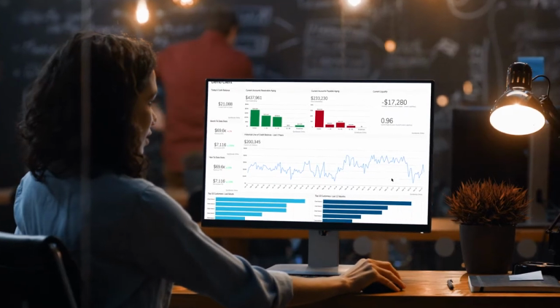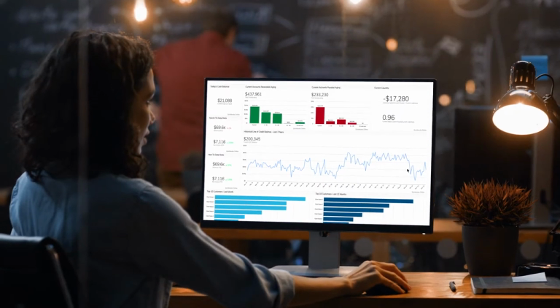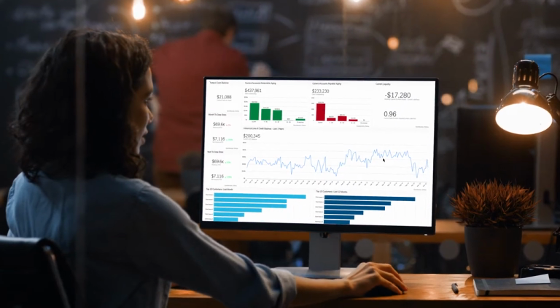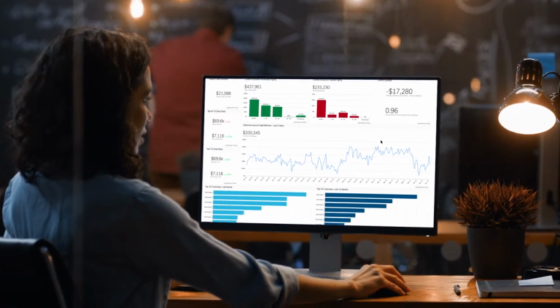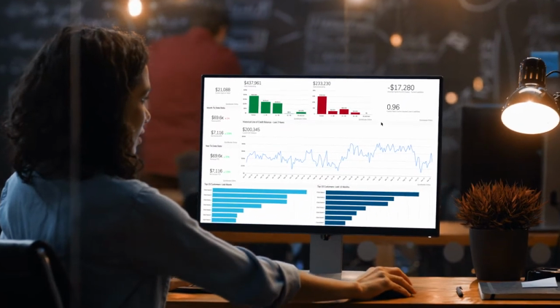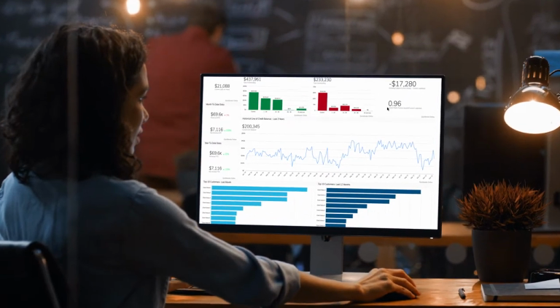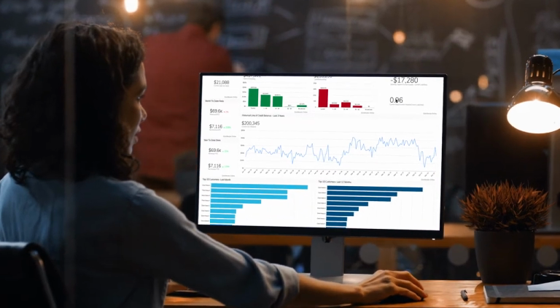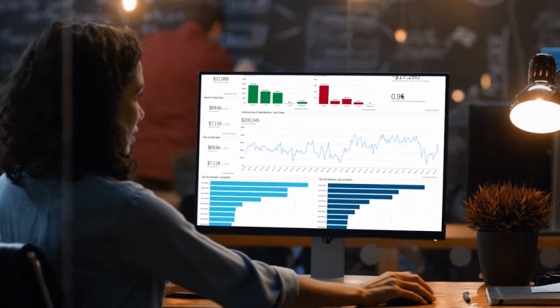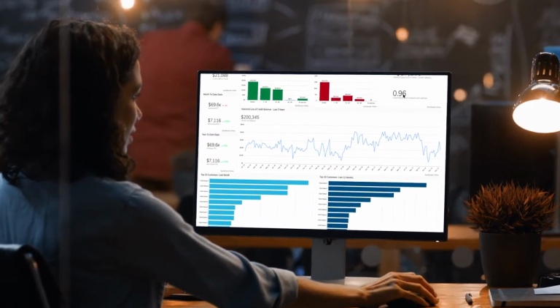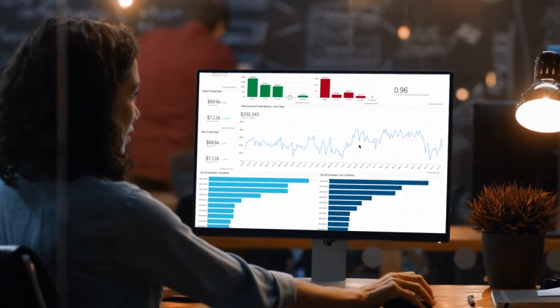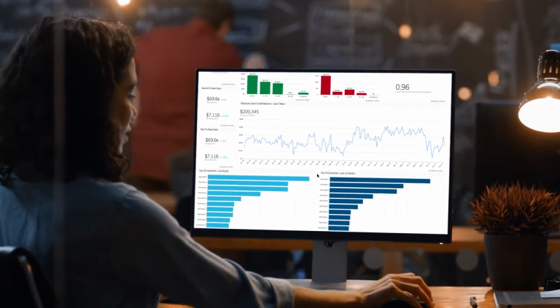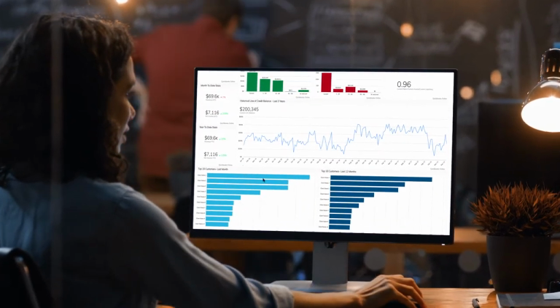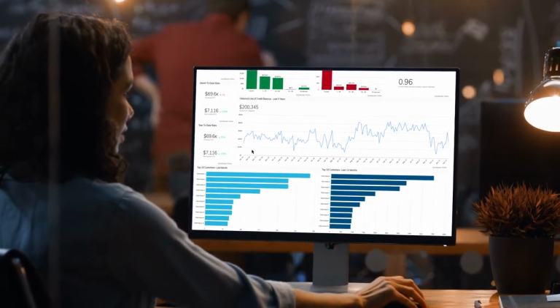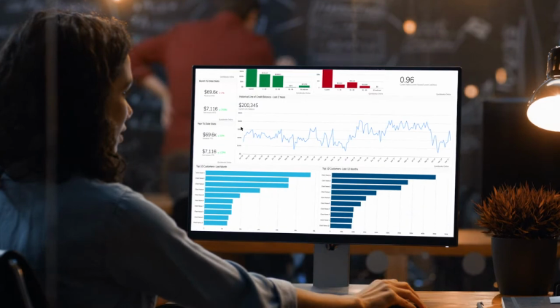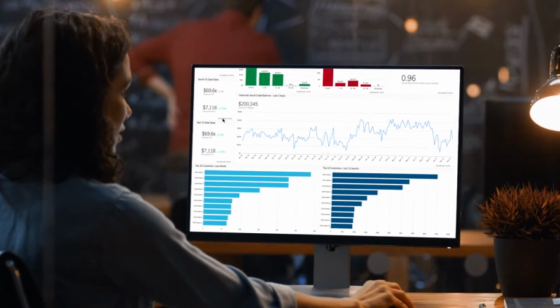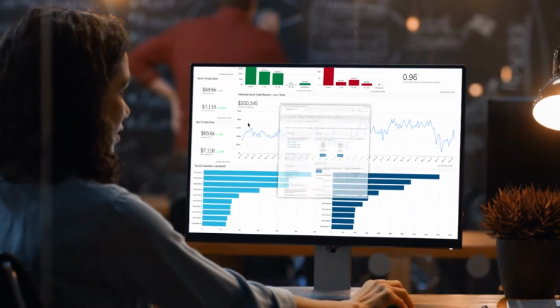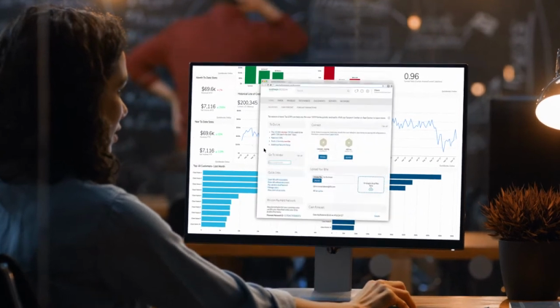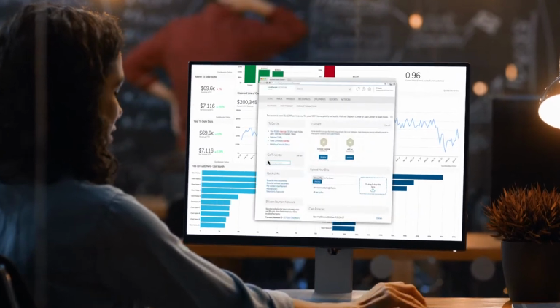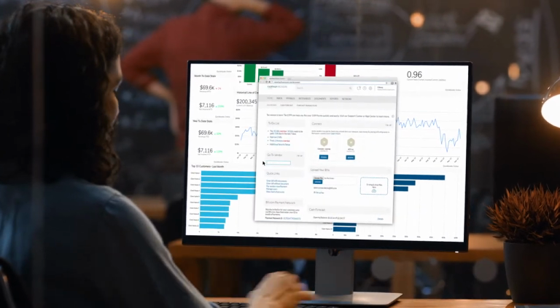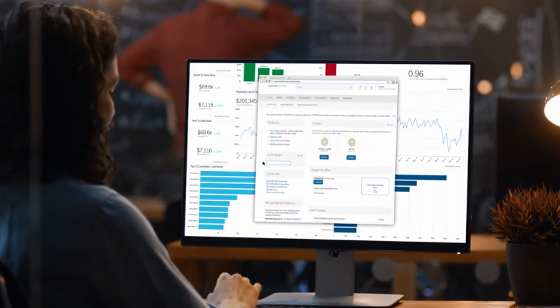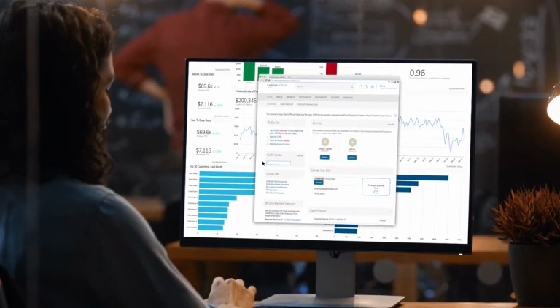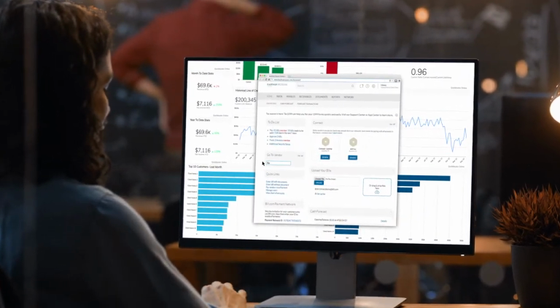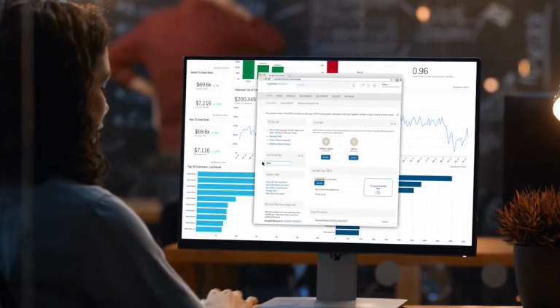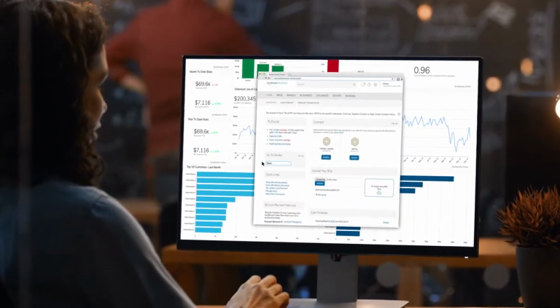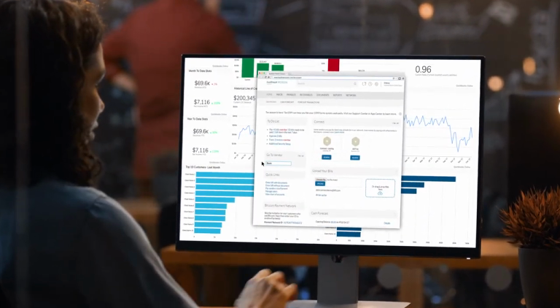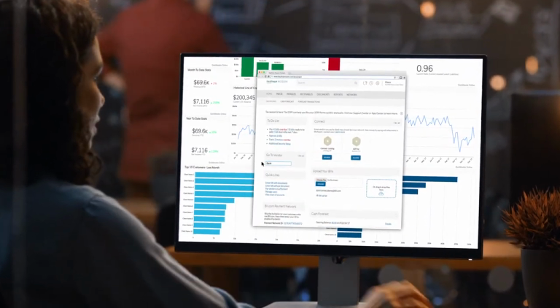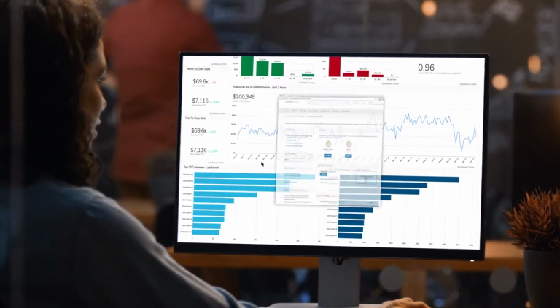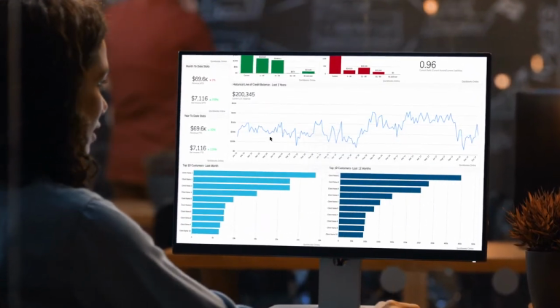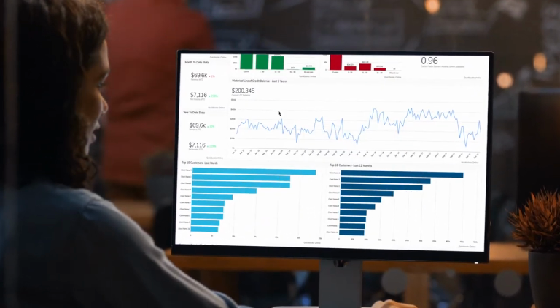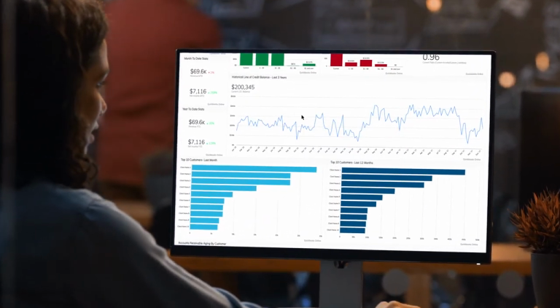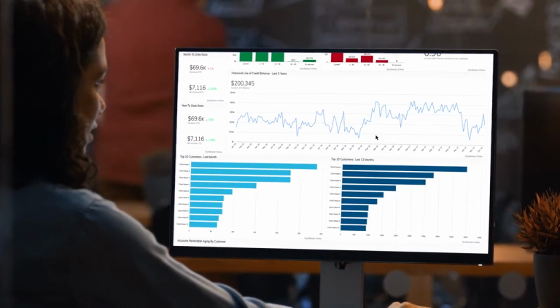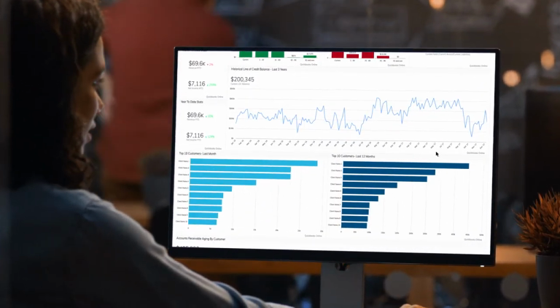Introducing Kauffman-Rawson Connect. It's real-time accounting, so you always know what's going on with your business as it's happening.